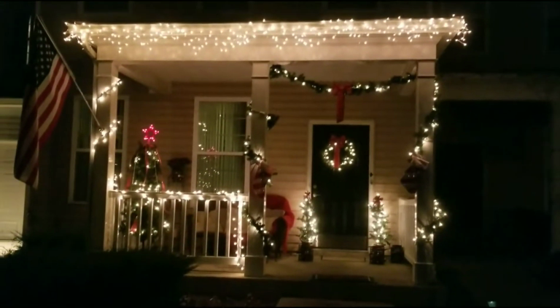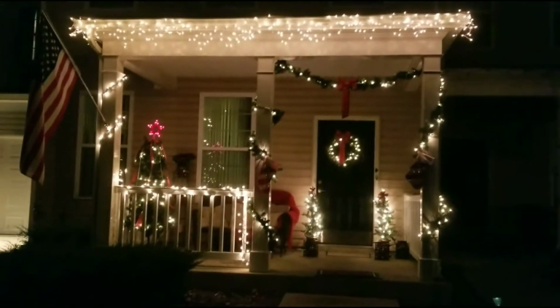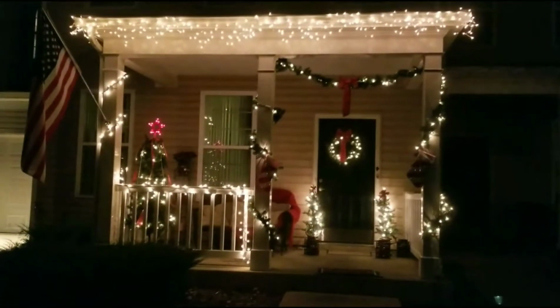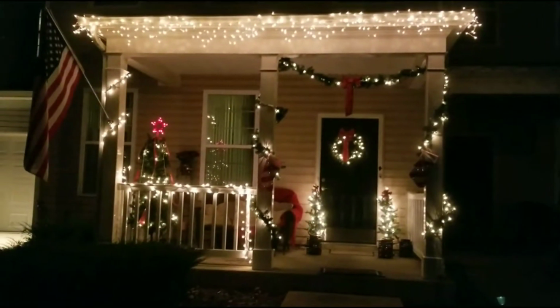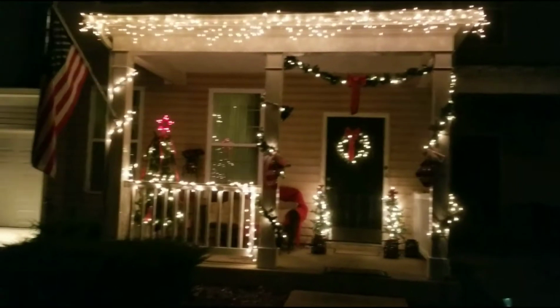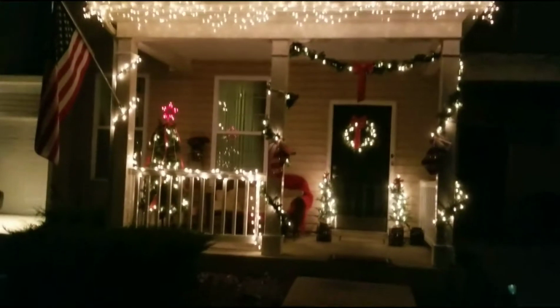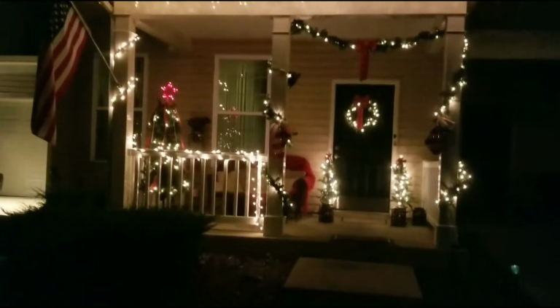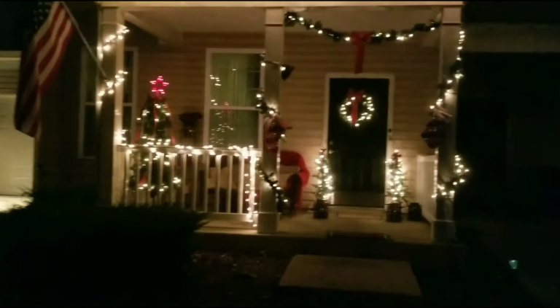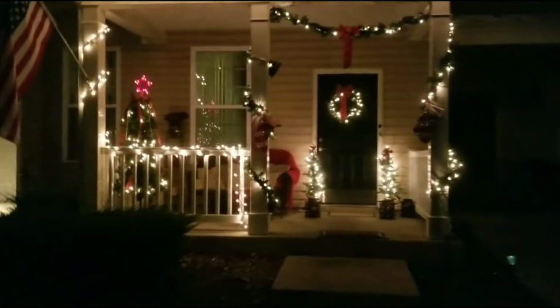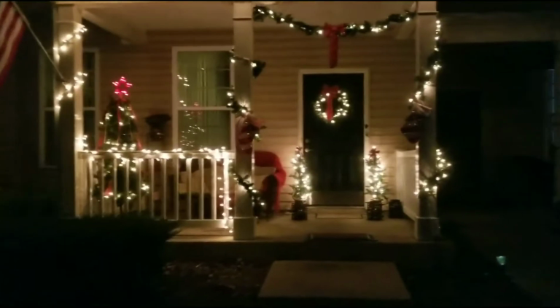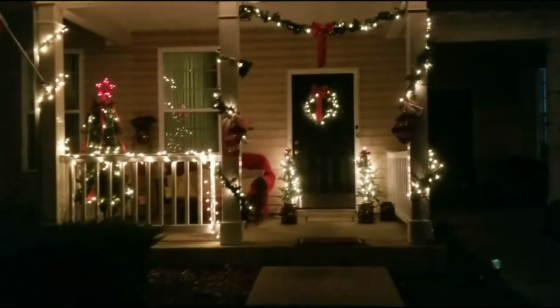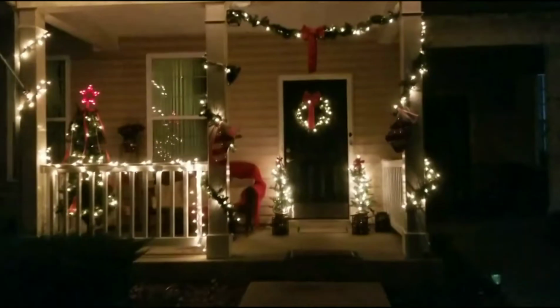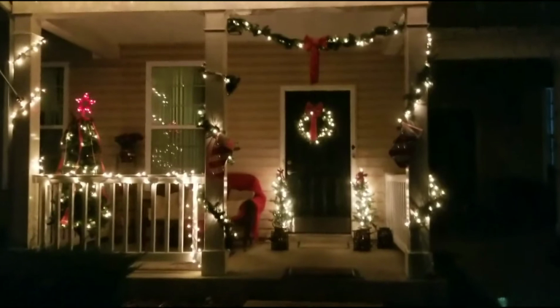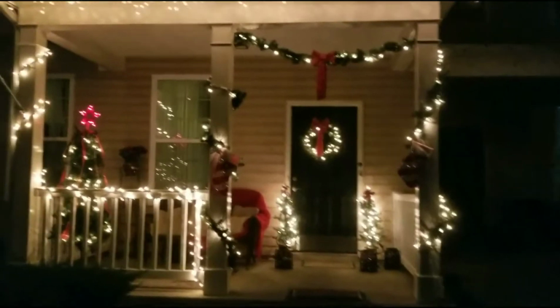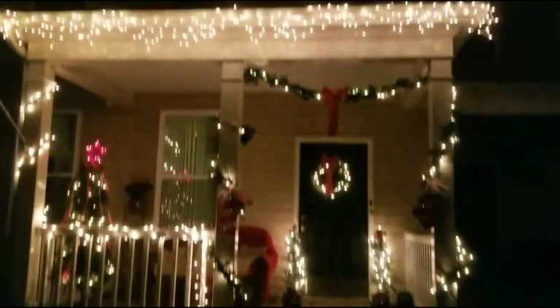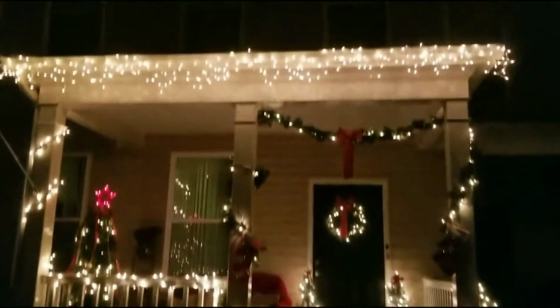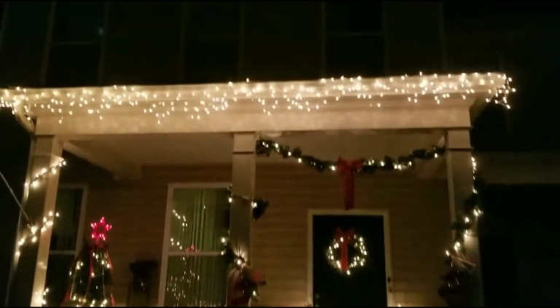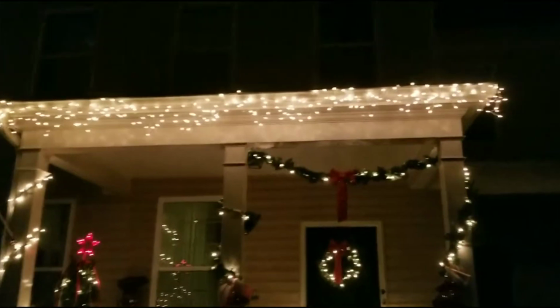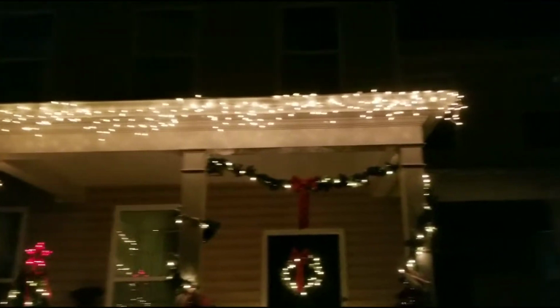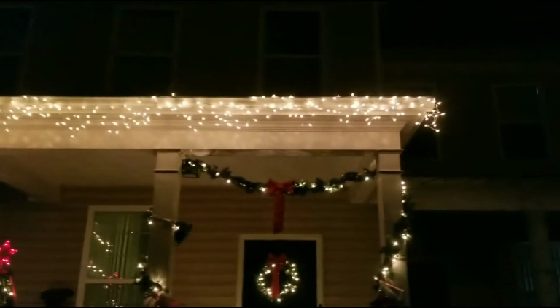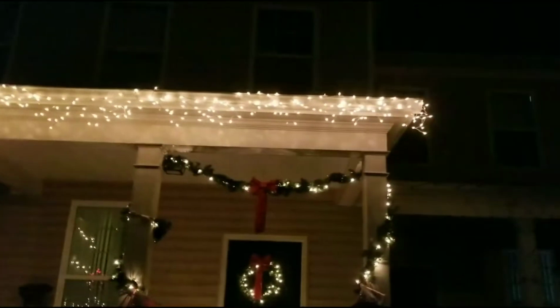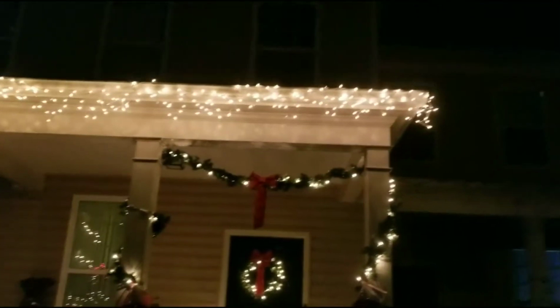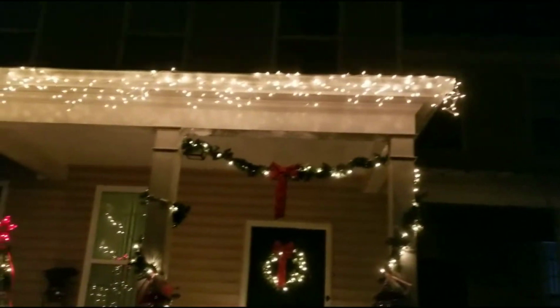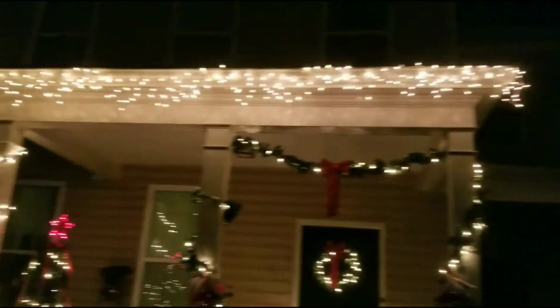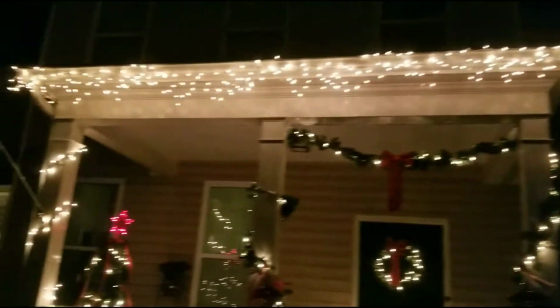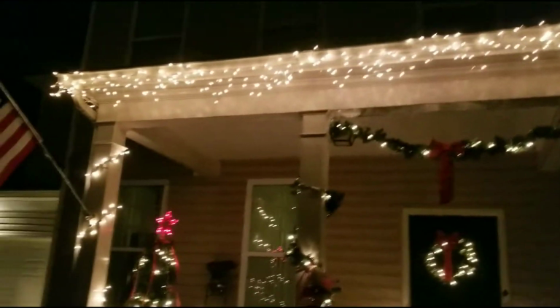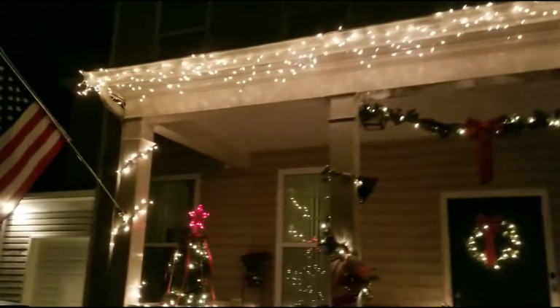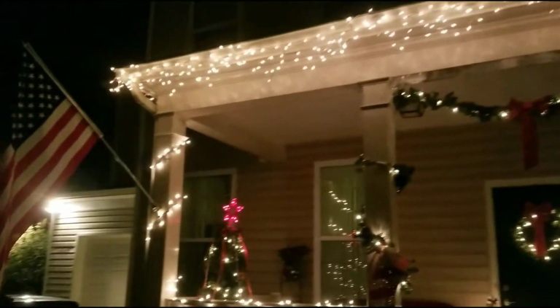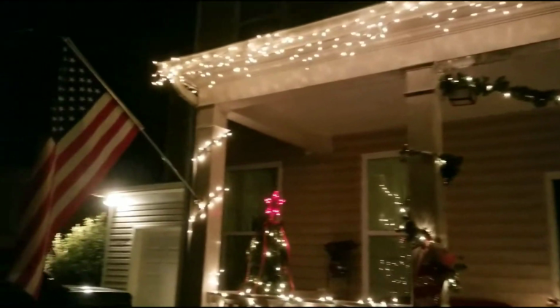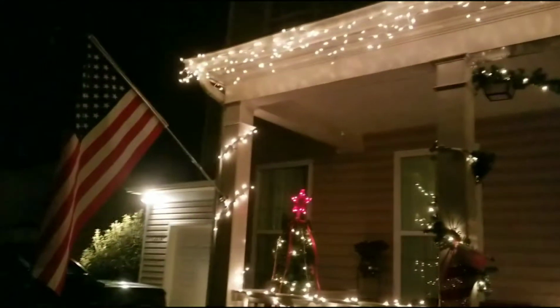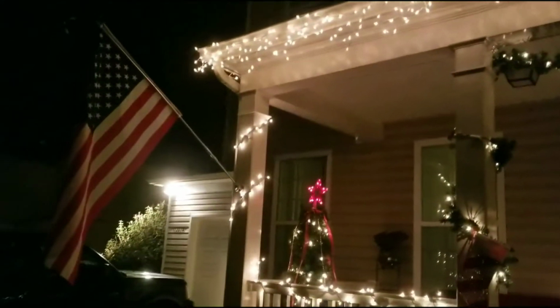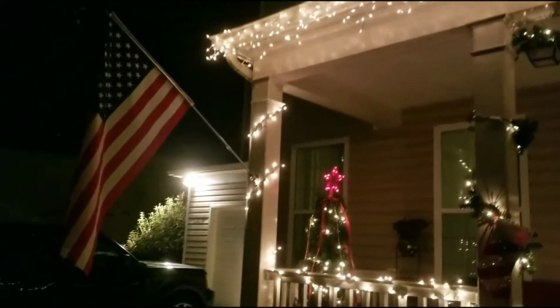We did it like this. I think it's pretty good — I think I did pretty good. Had me on the roof and everything, trying to put those icicle lights up.